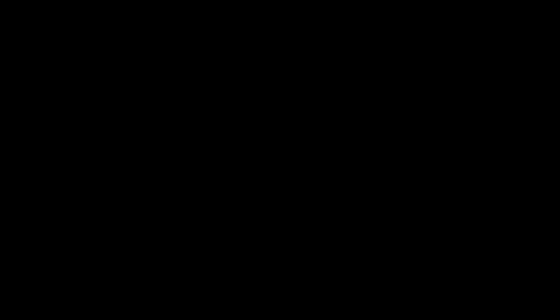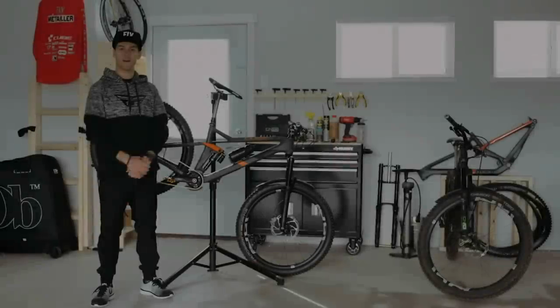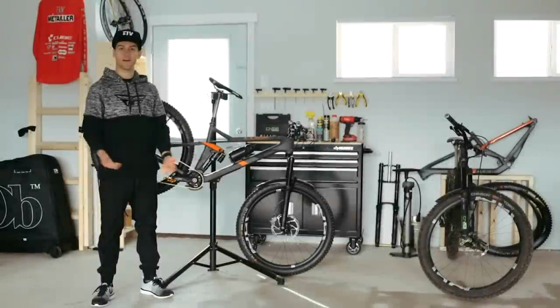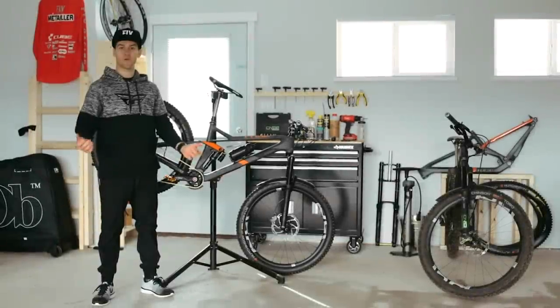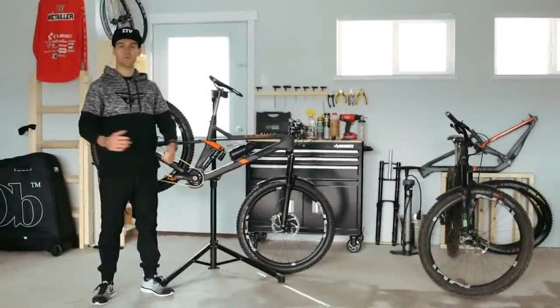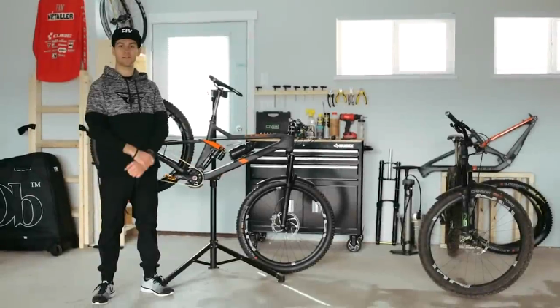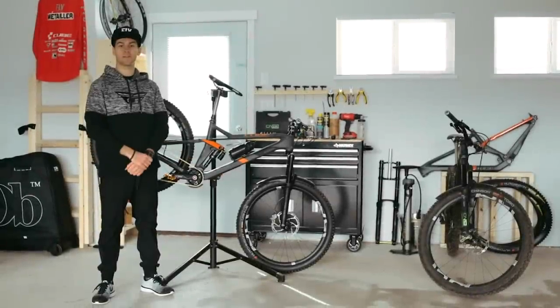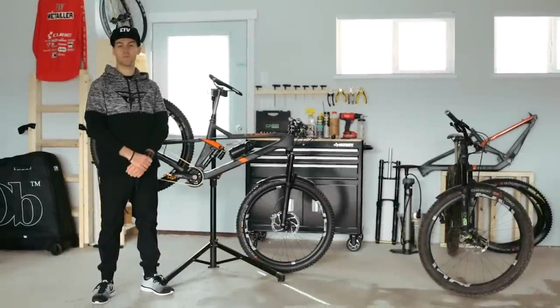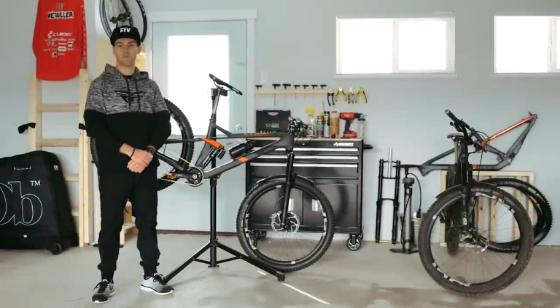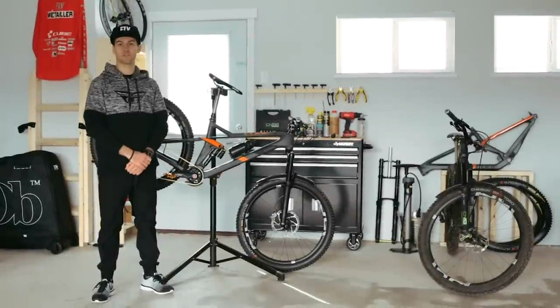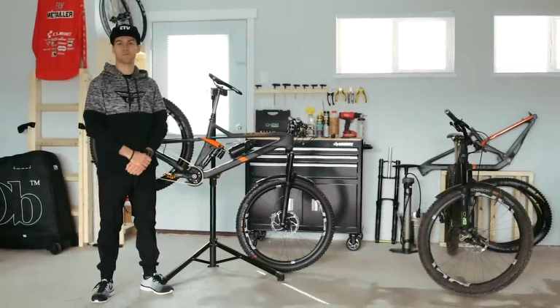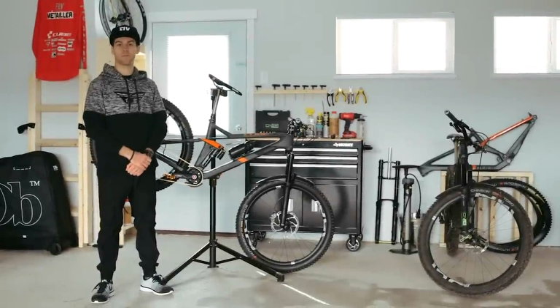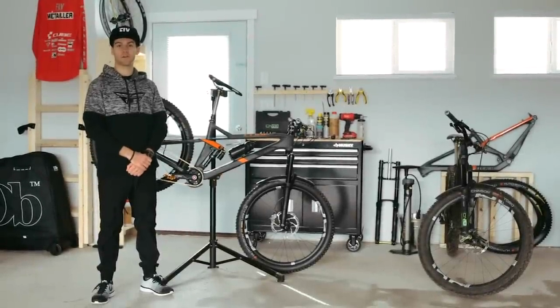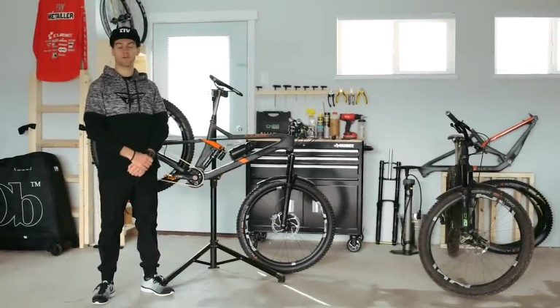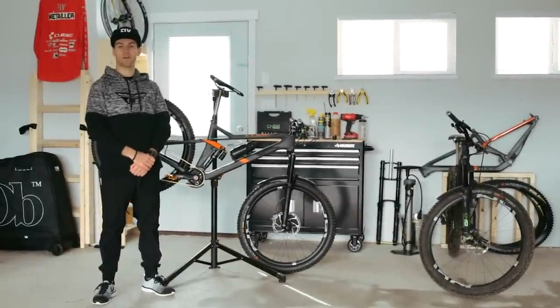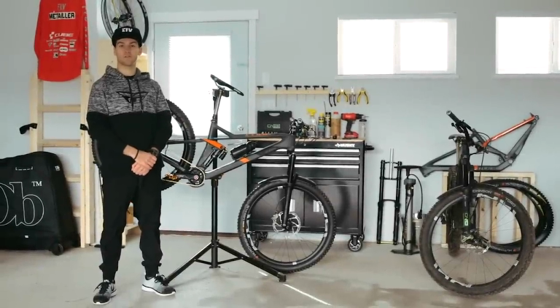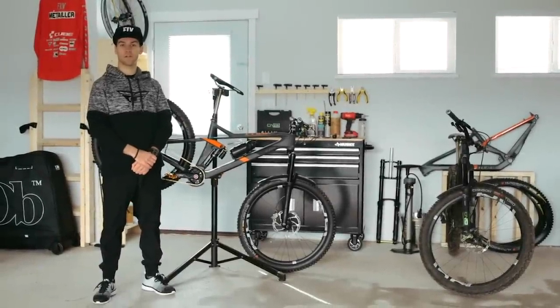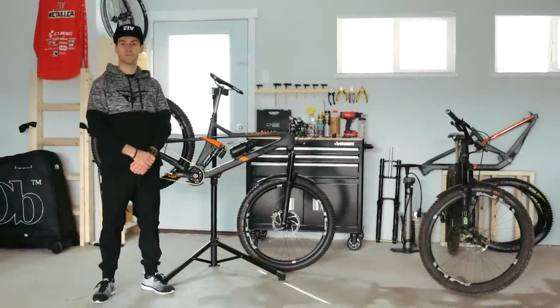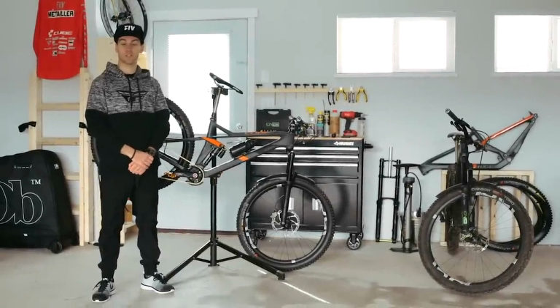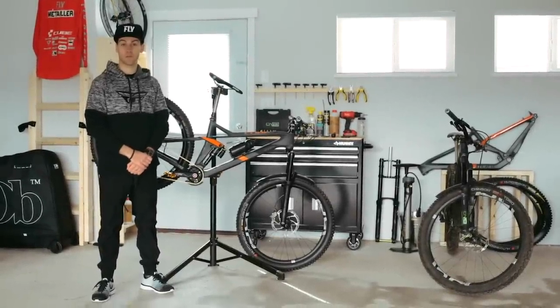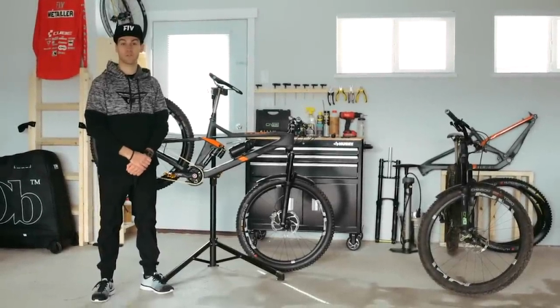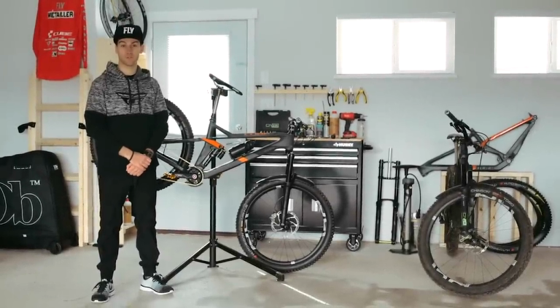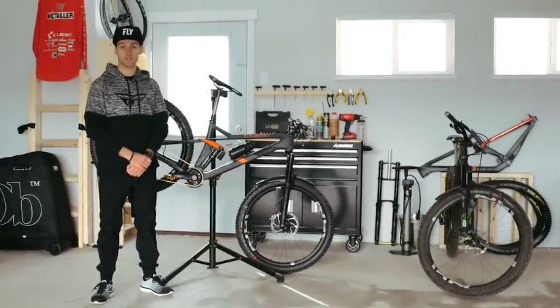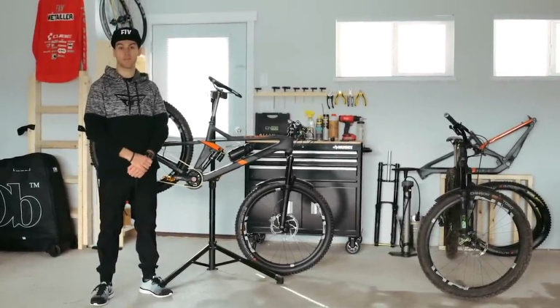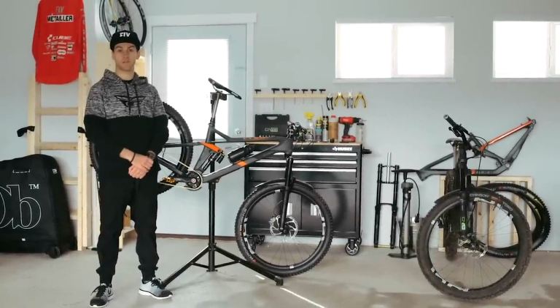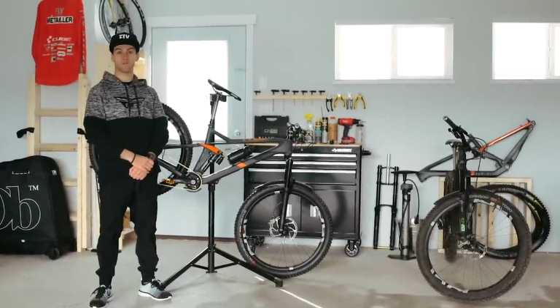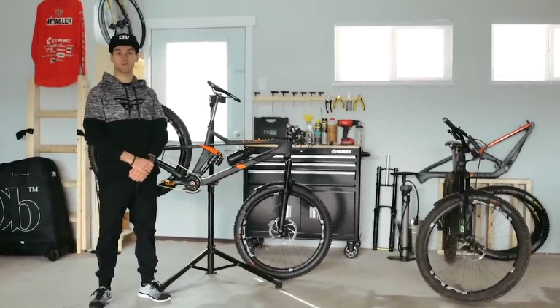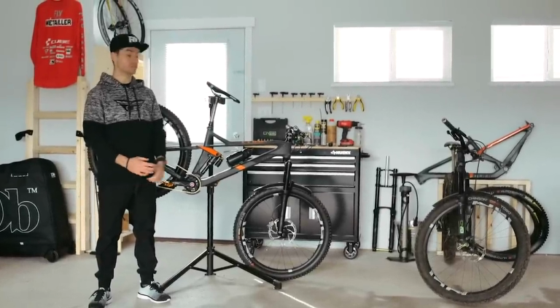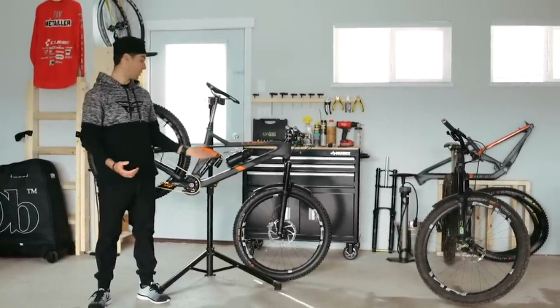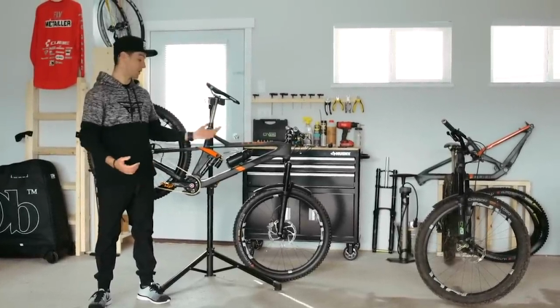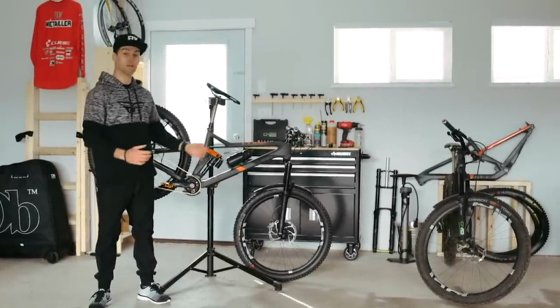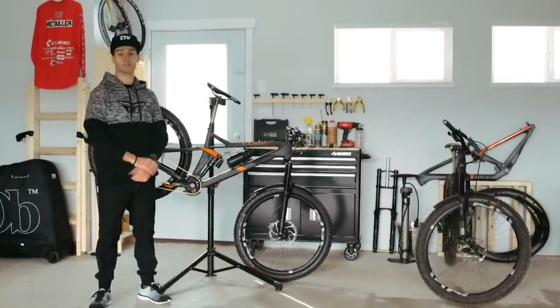Hey, I'm Remy Metaillet. I'm a professional mountain biker and today I'm going to share with you the 10 steps I use to set up my new bikes.